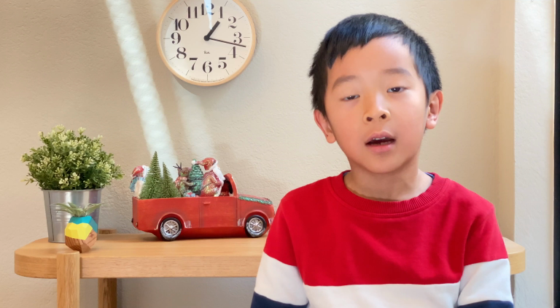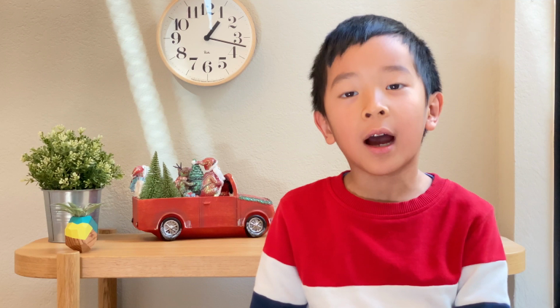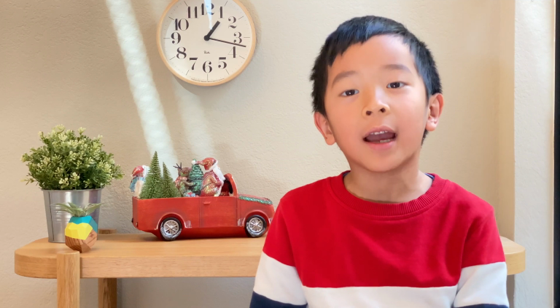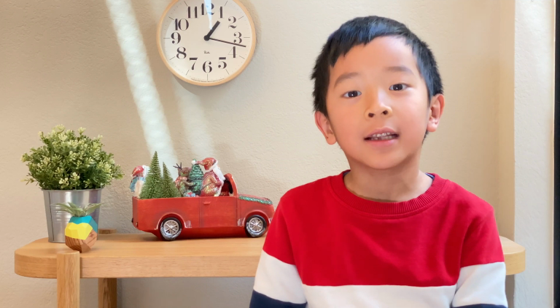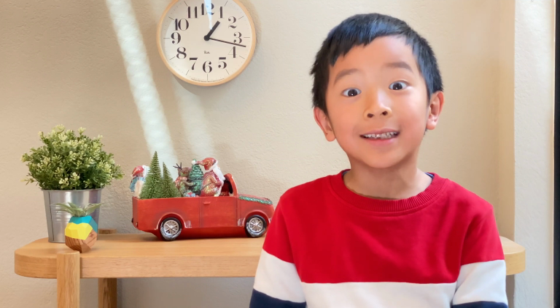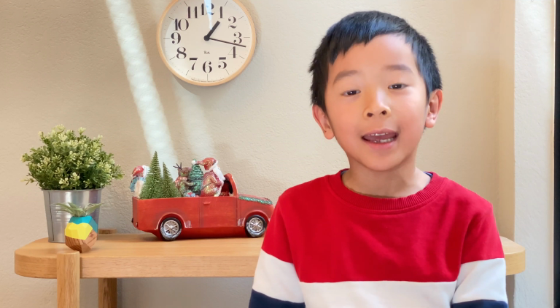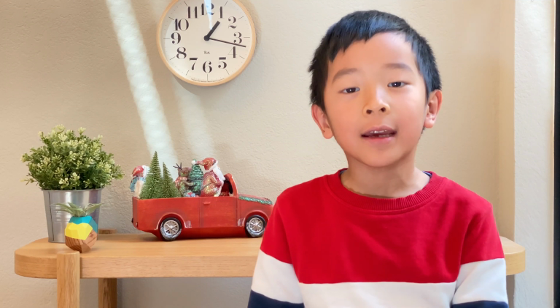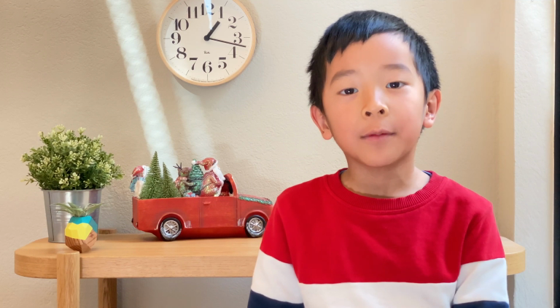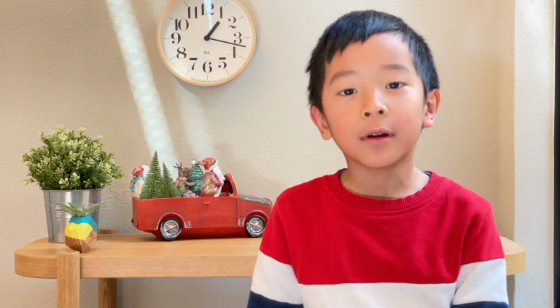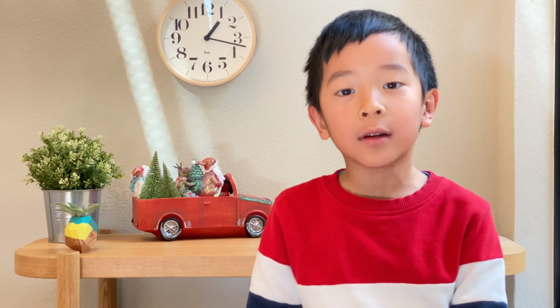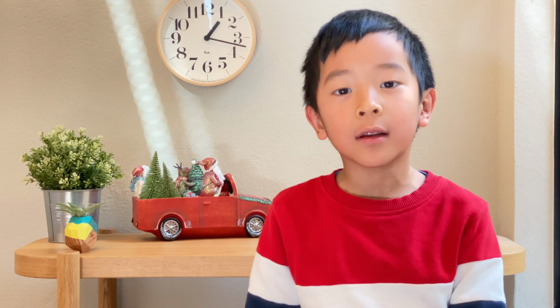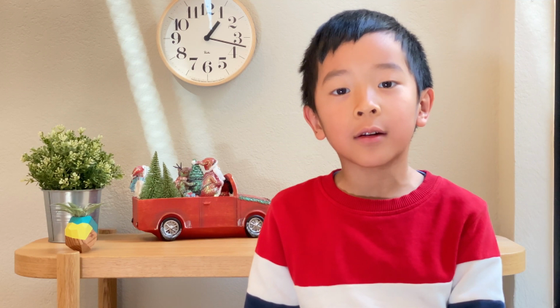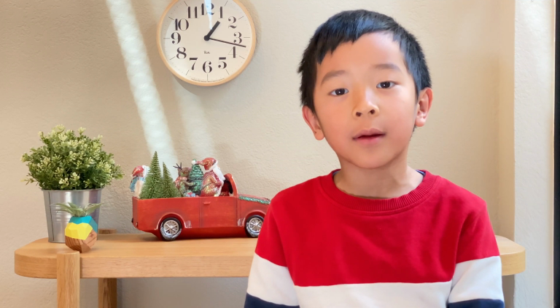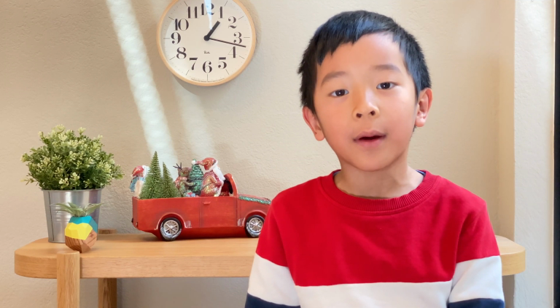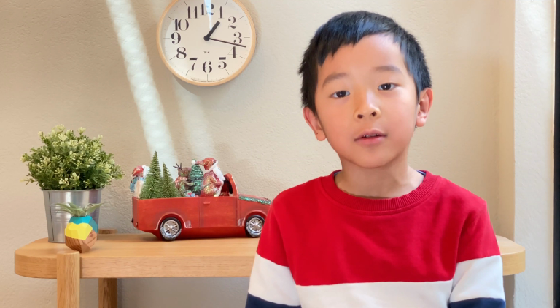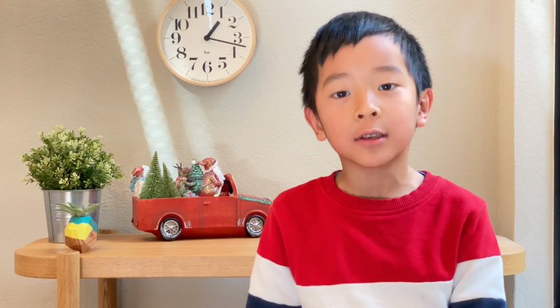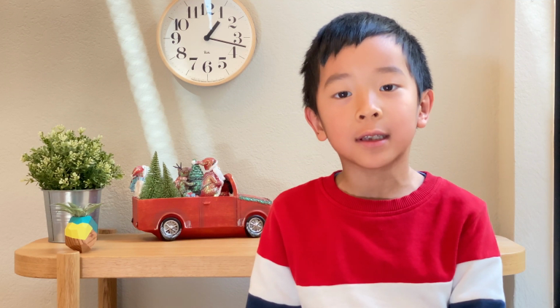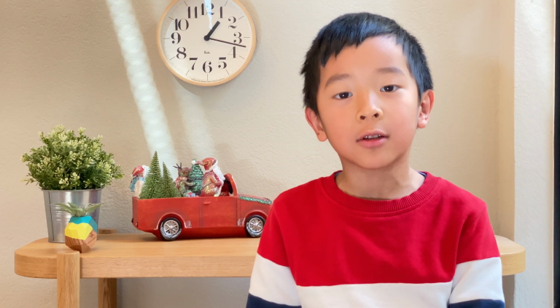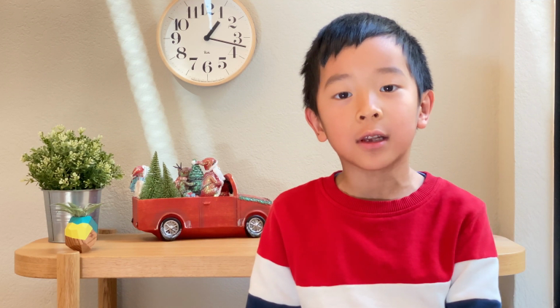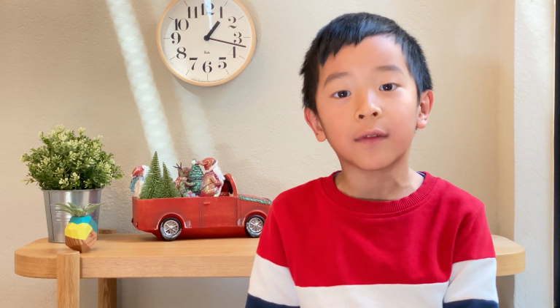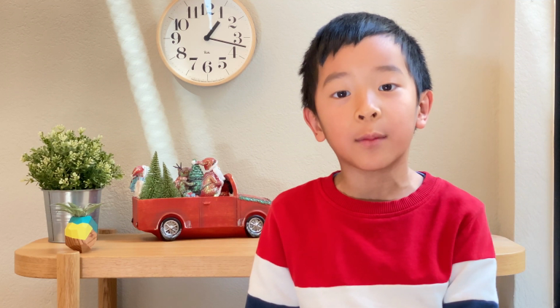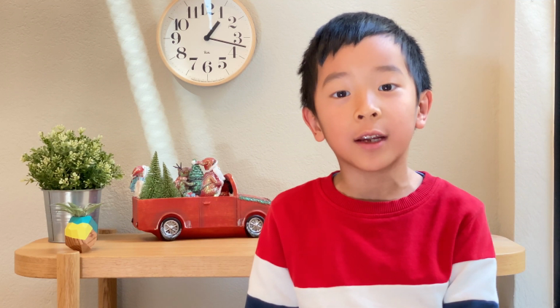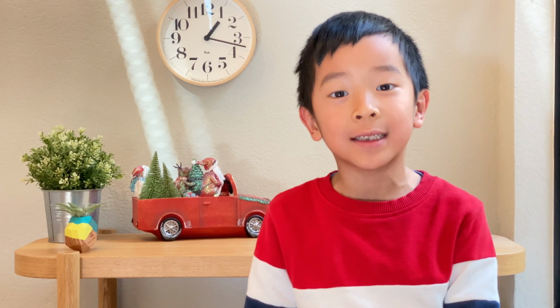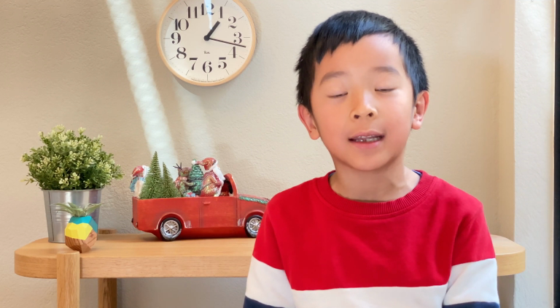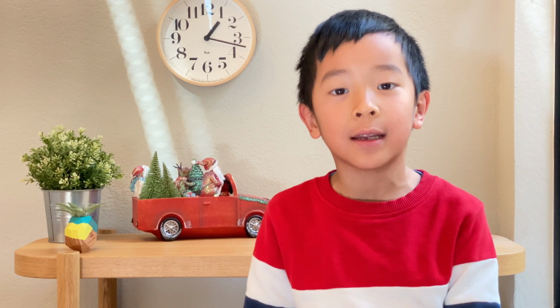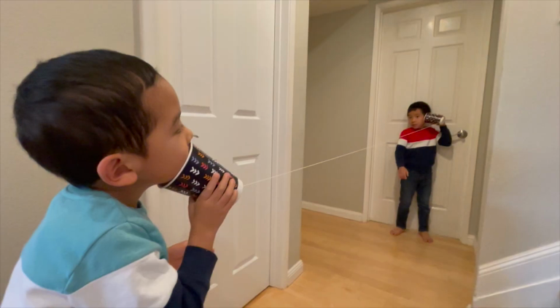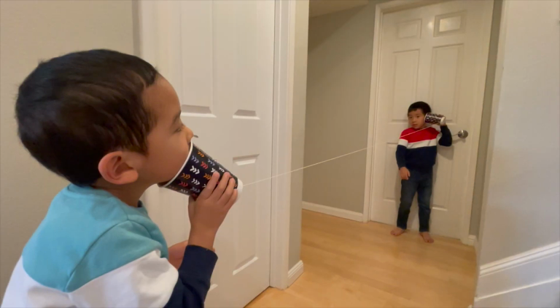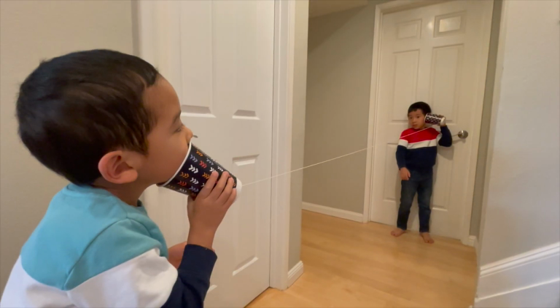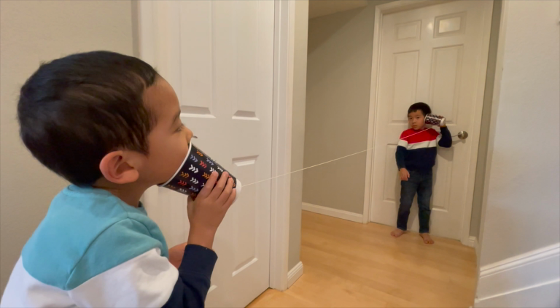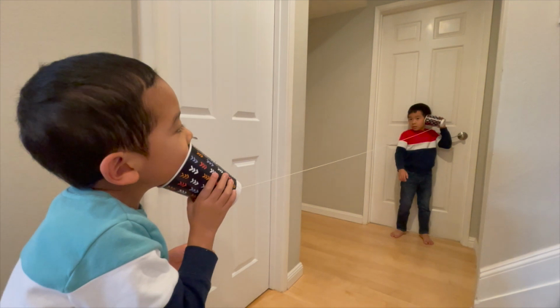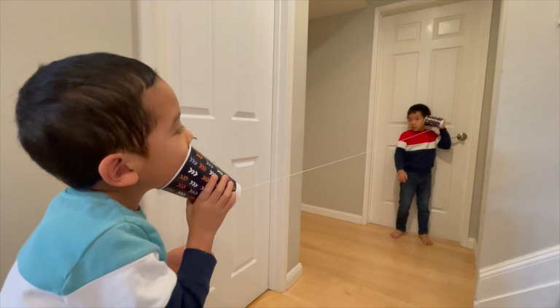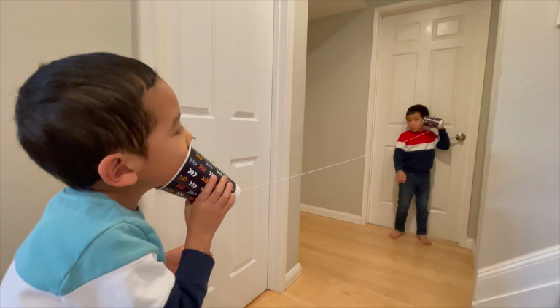Hi! Today we are going to learn about sounds and vibration. Hello, Lynn.